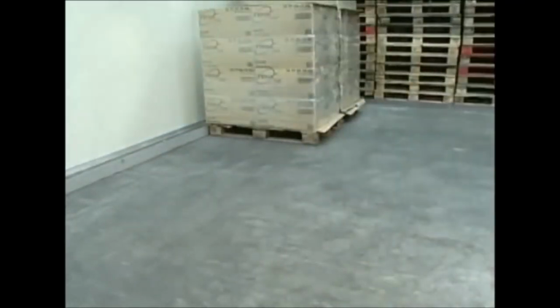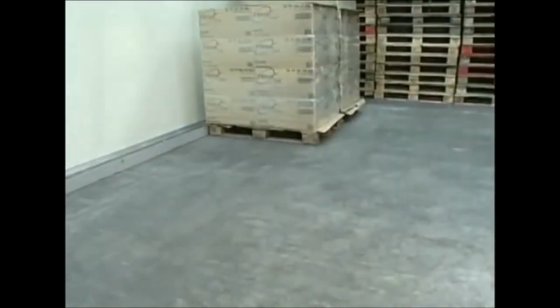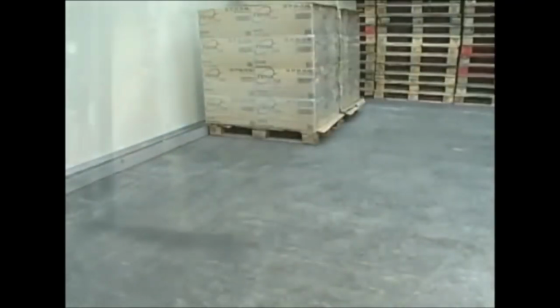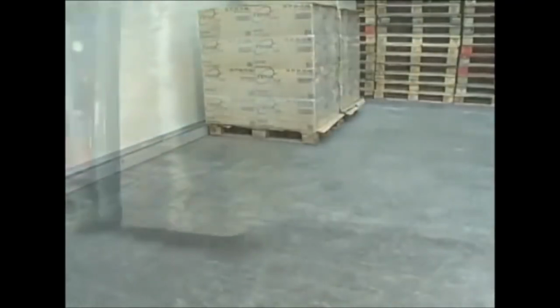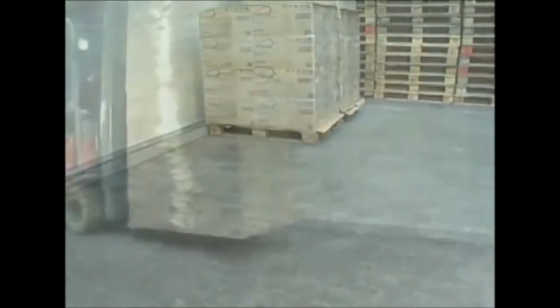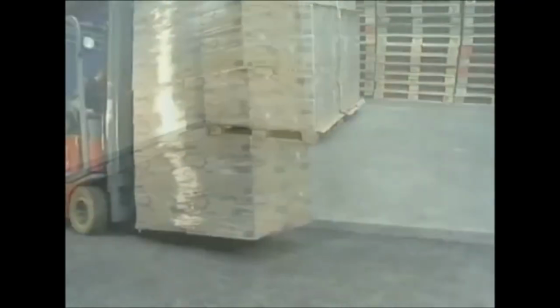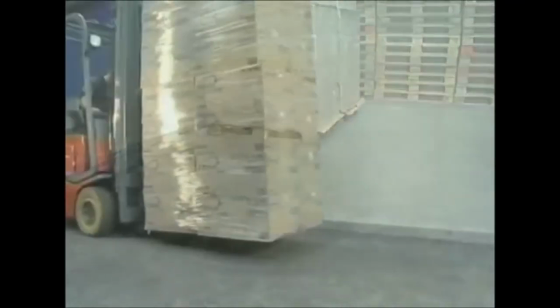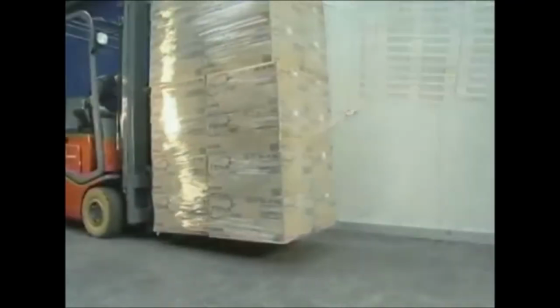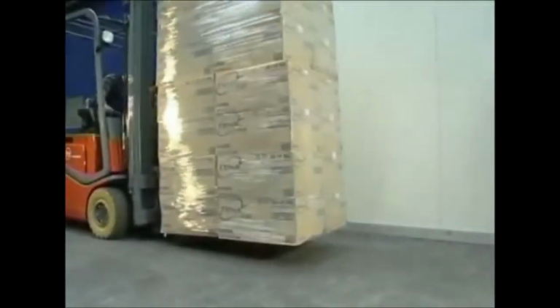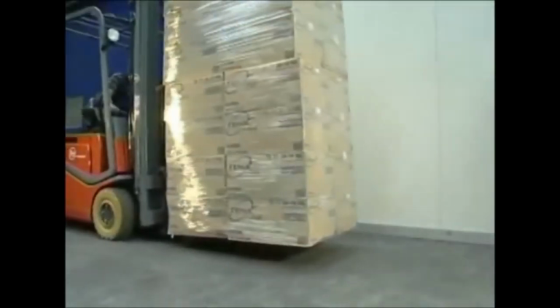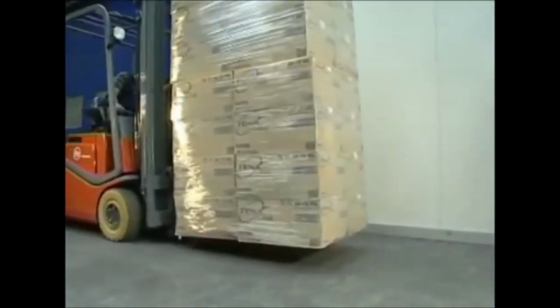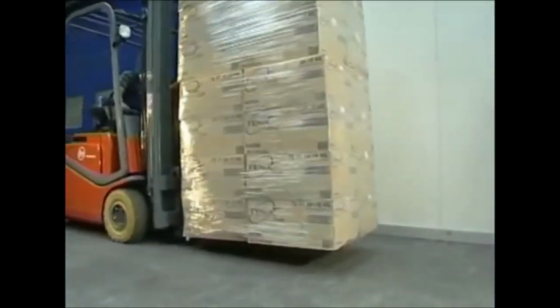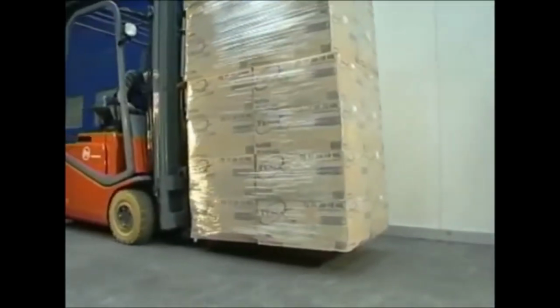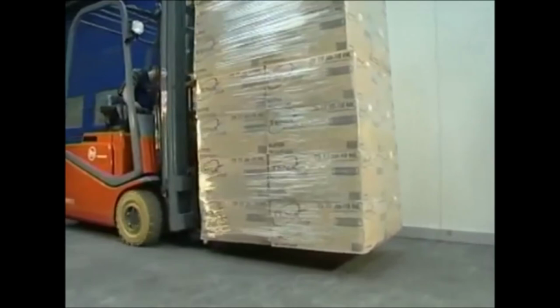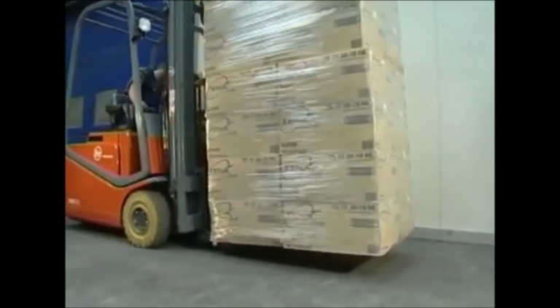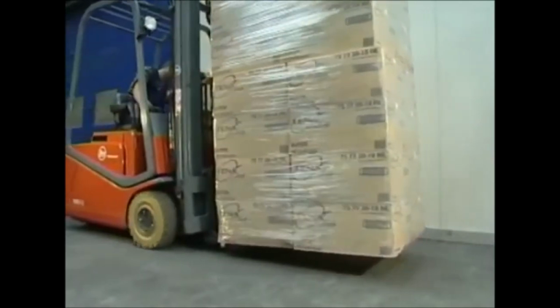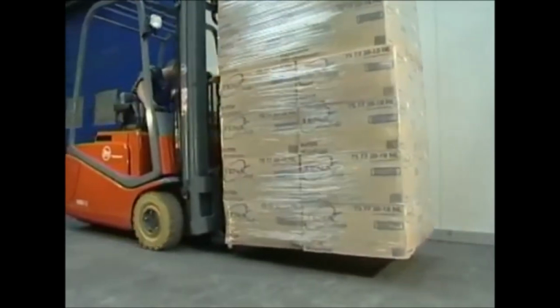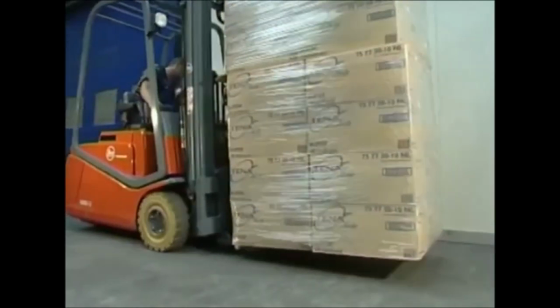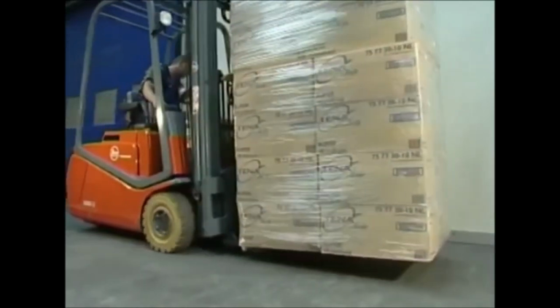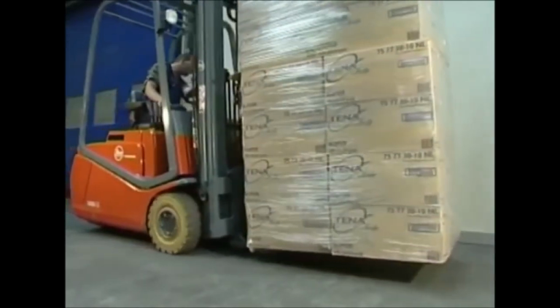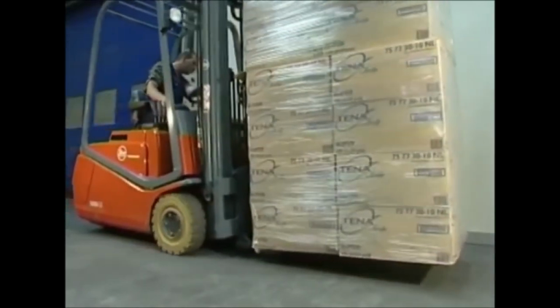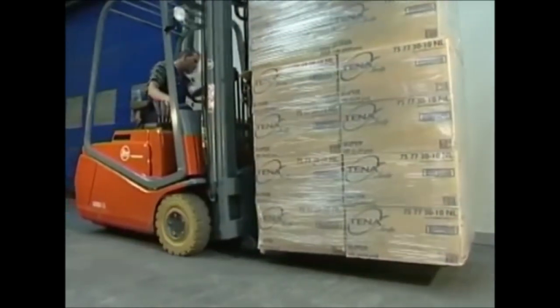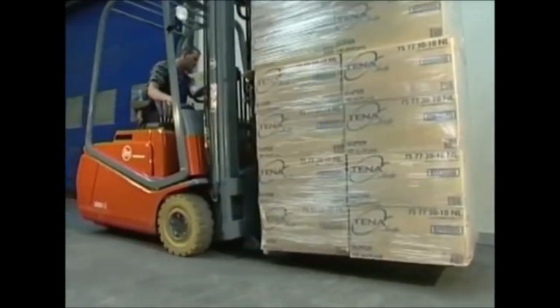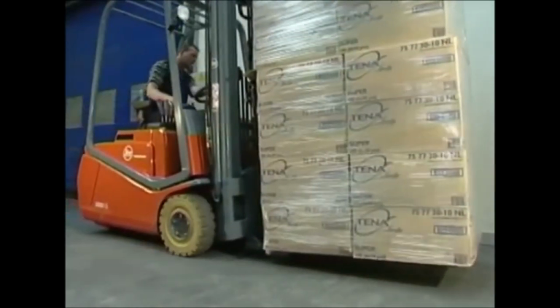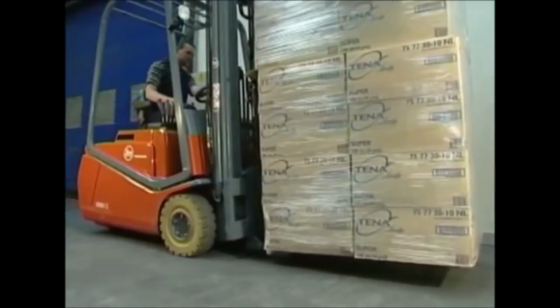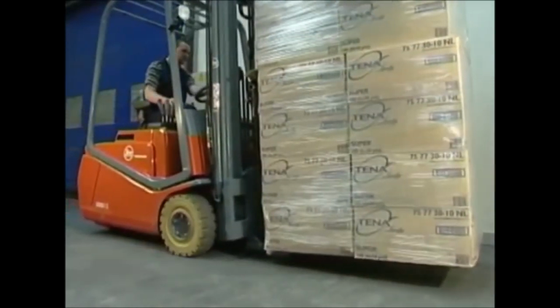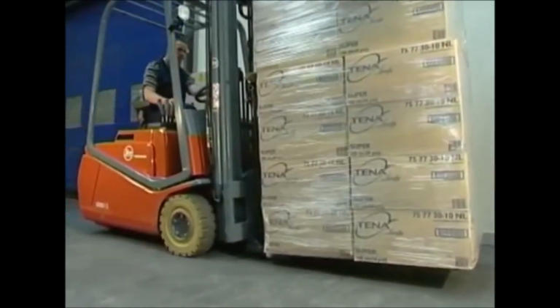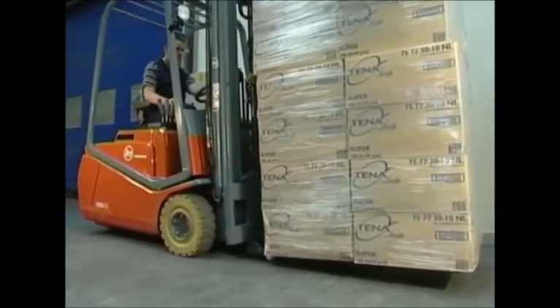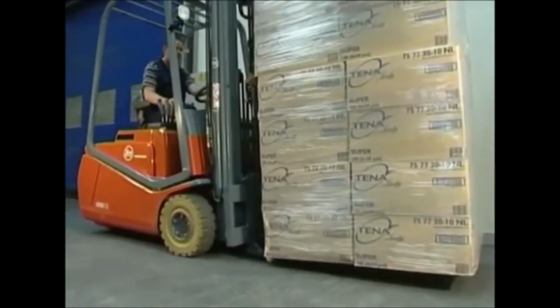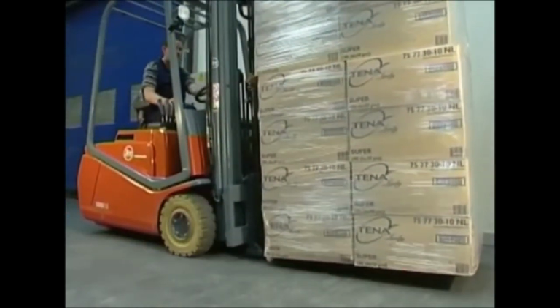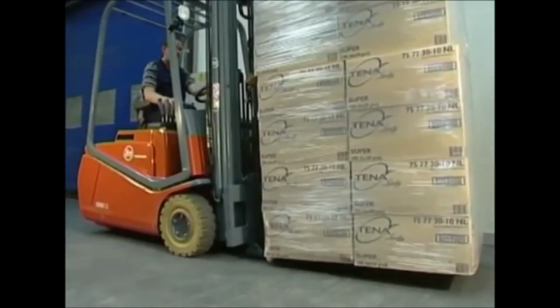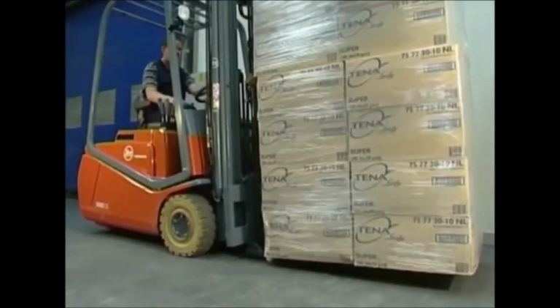Tilt the mast back and lift the load. The goods can now be transported in a normal way.